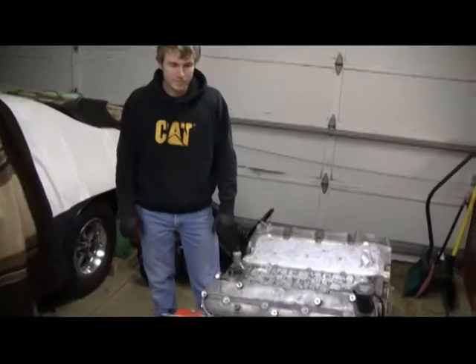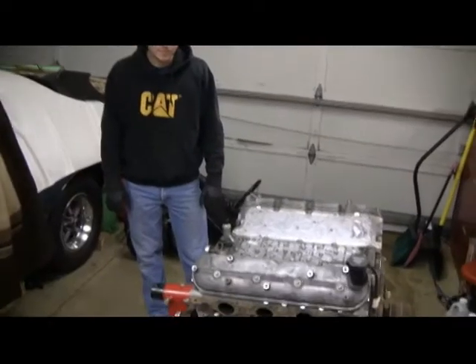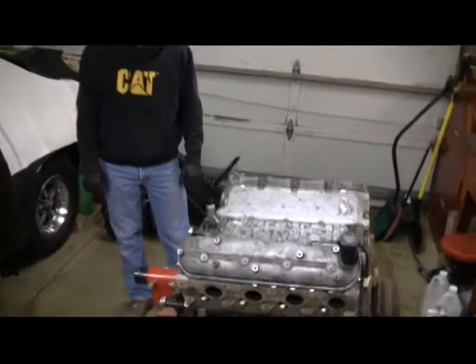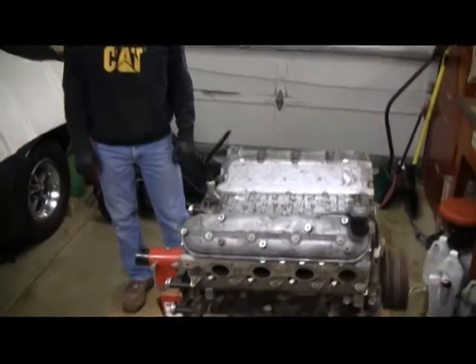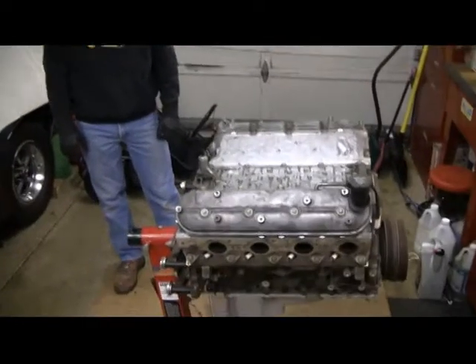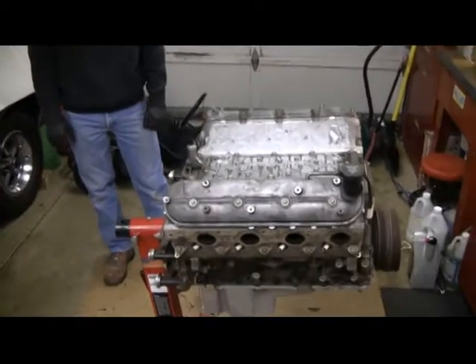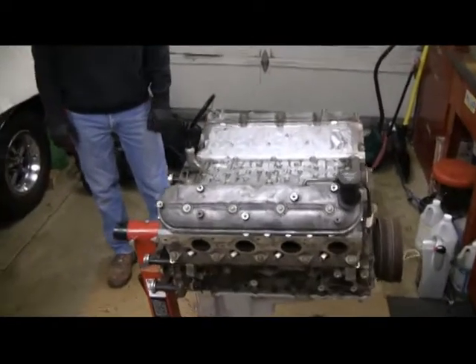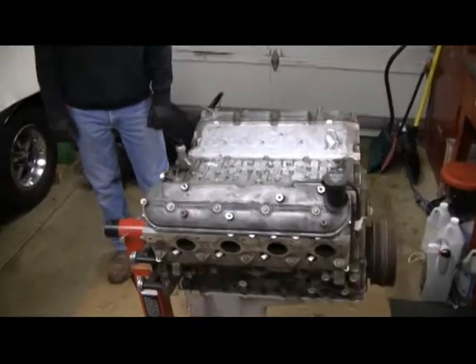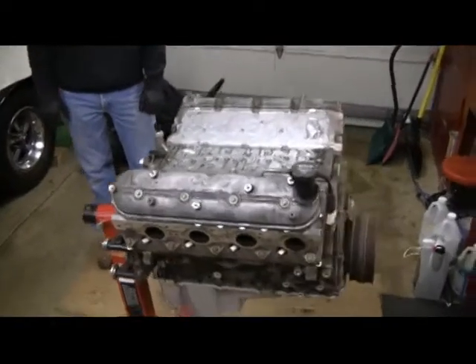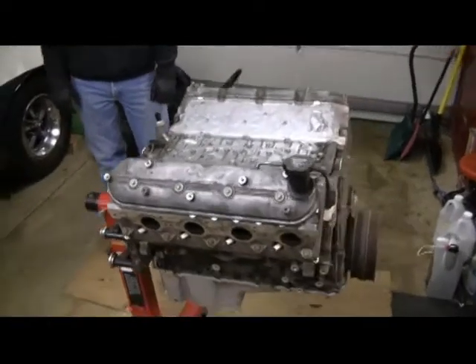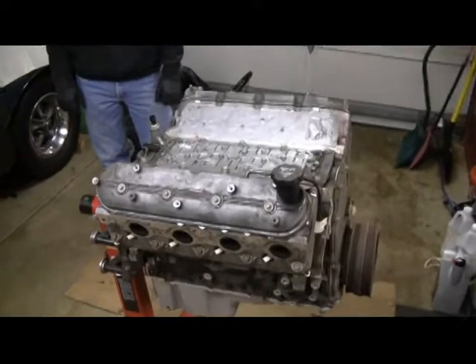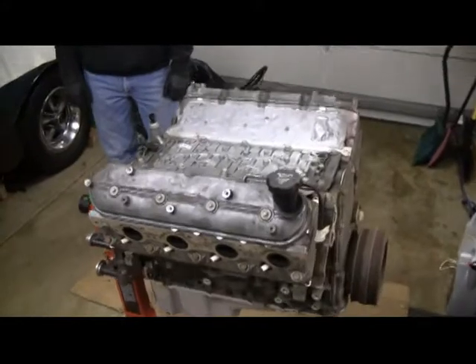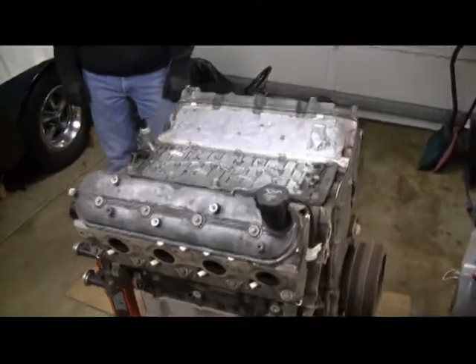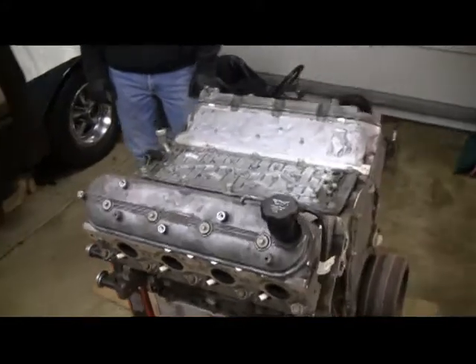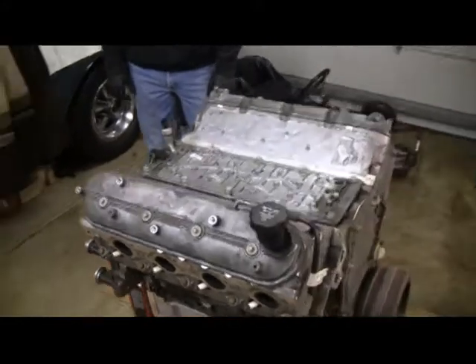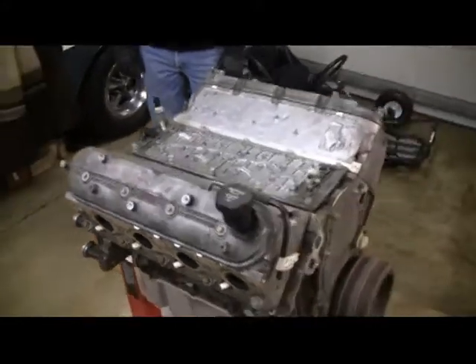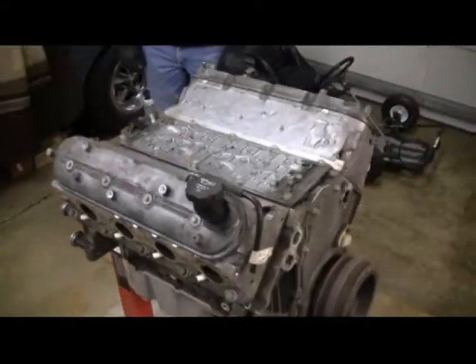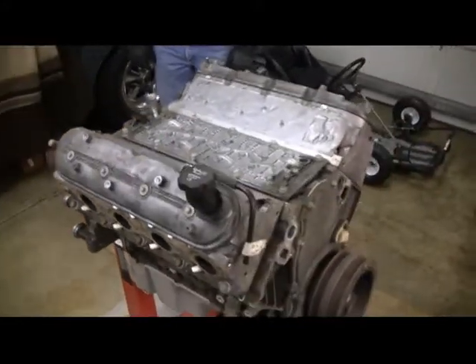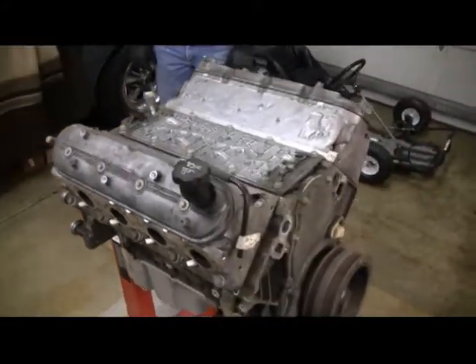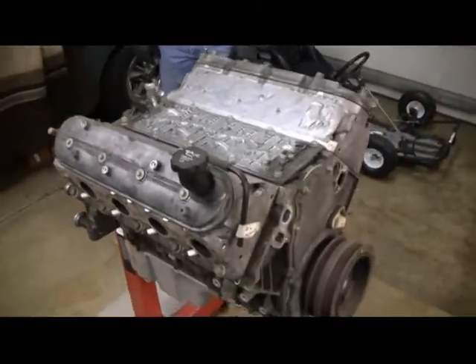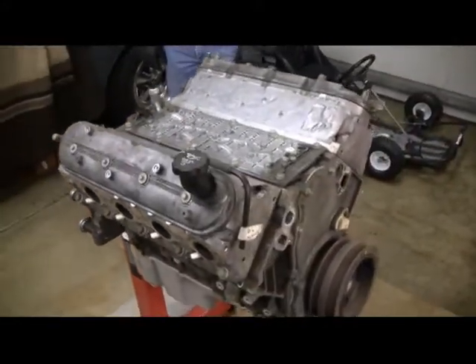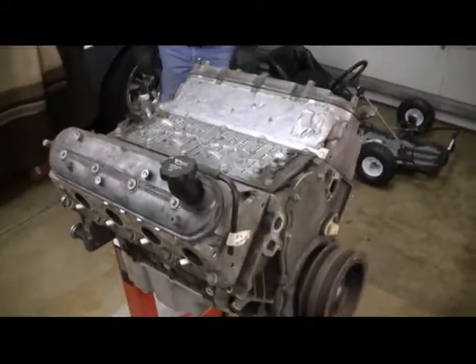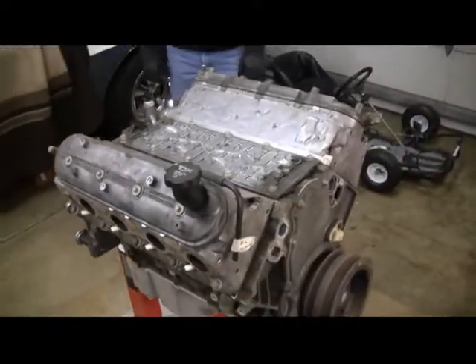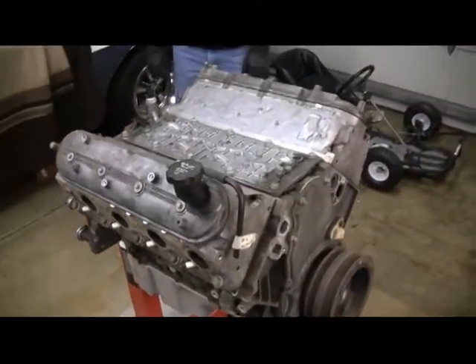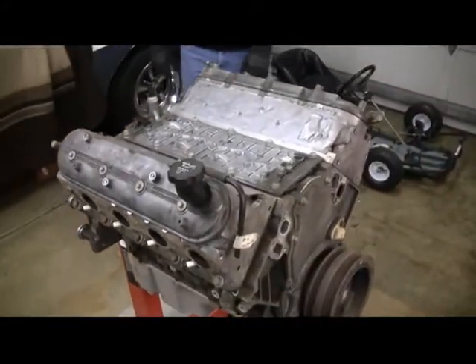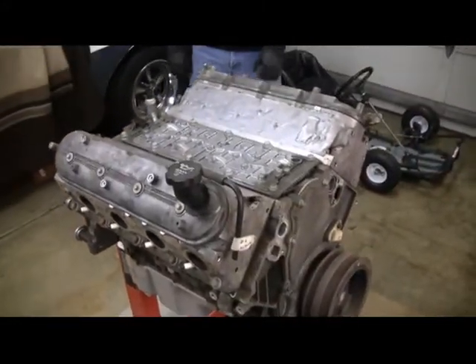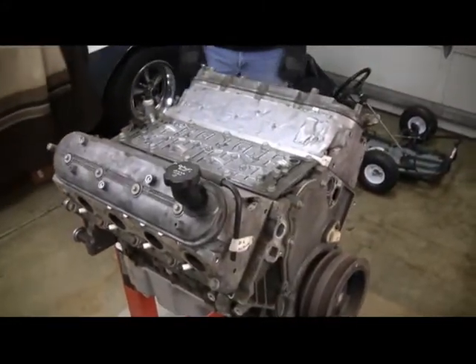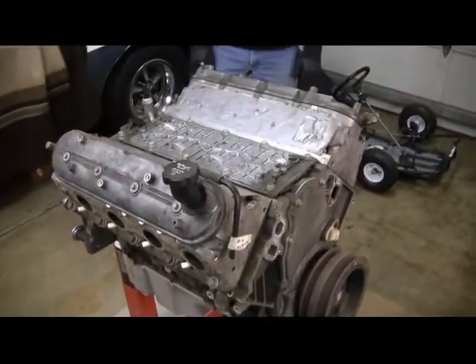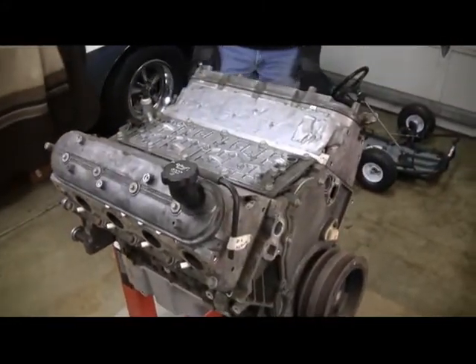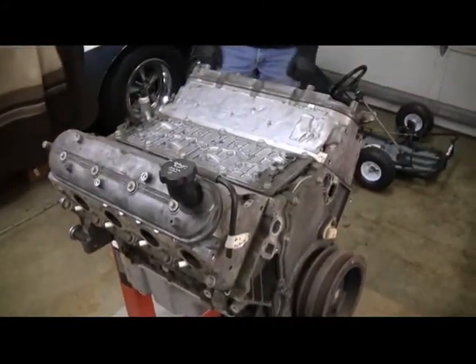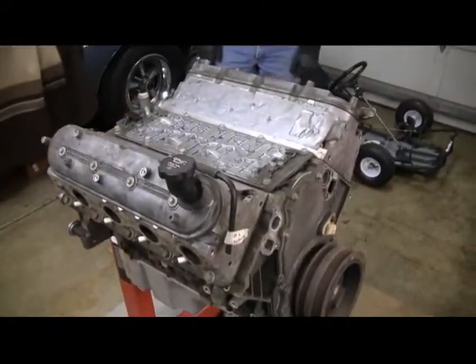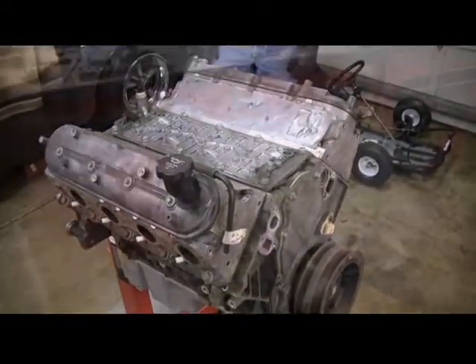Today's project is we're going to tear down the top of the LS and get the cam out. Hopefully — that's how far I would like to get today.